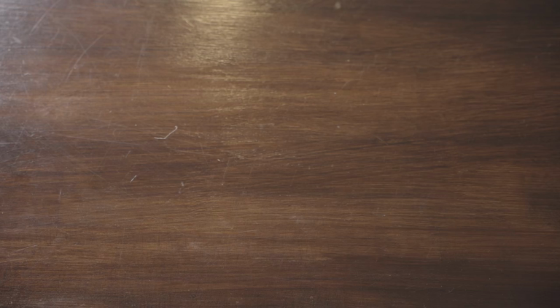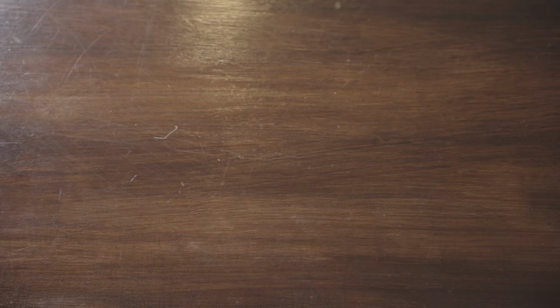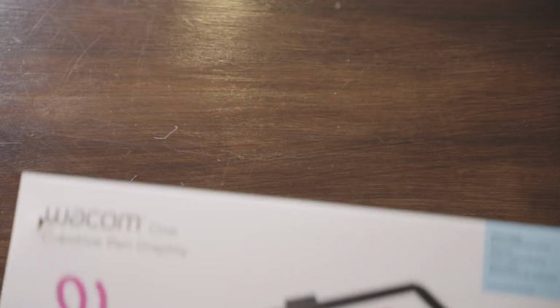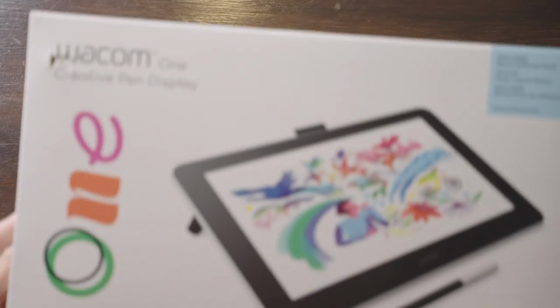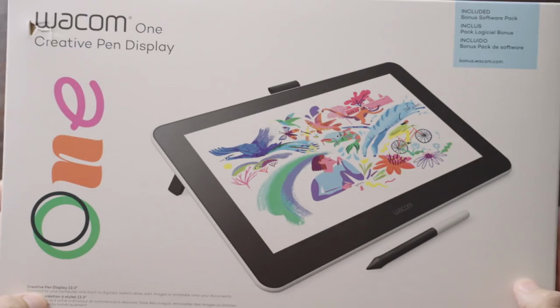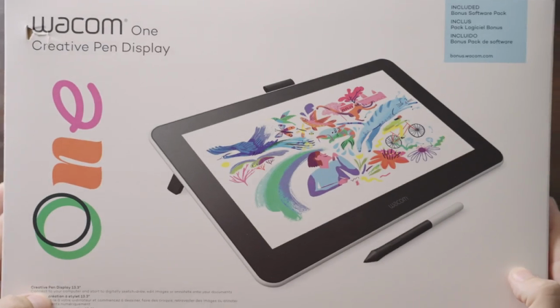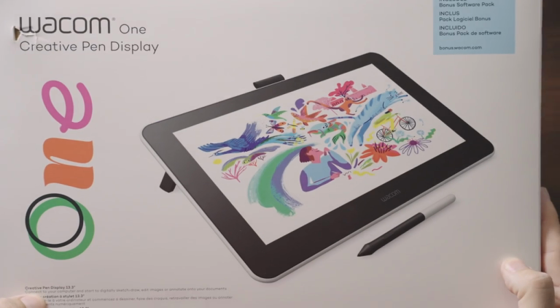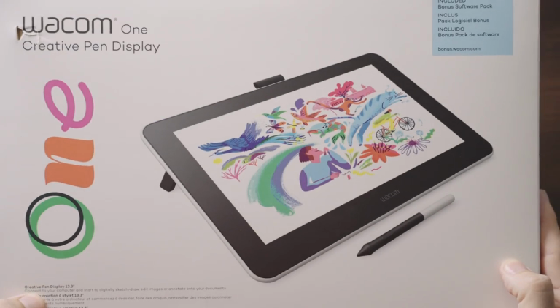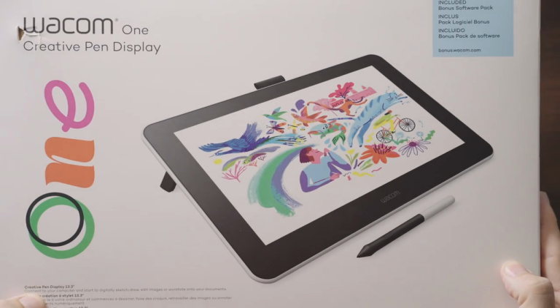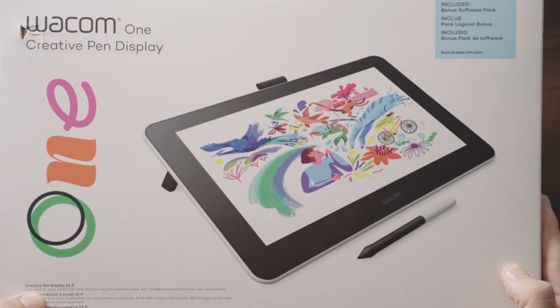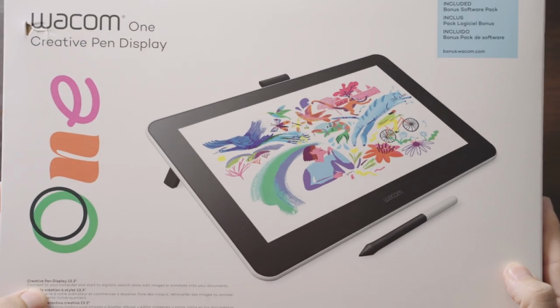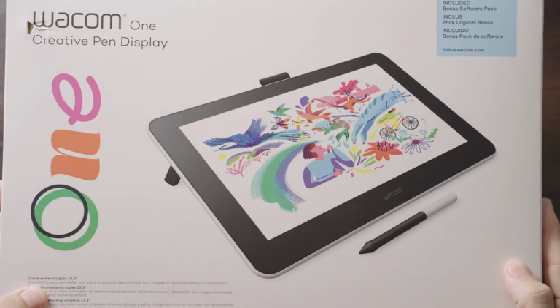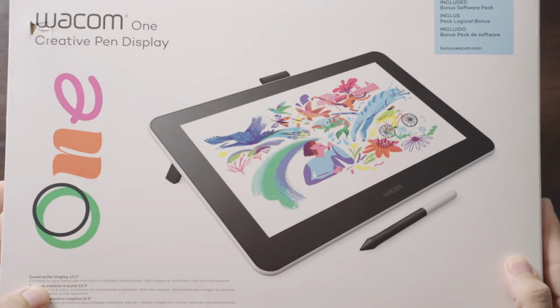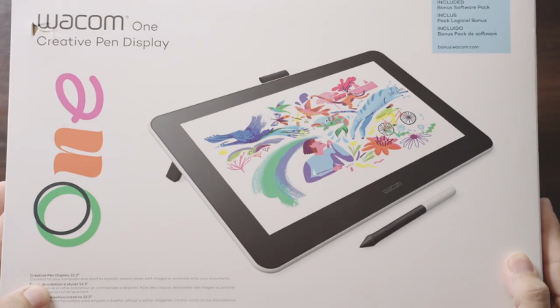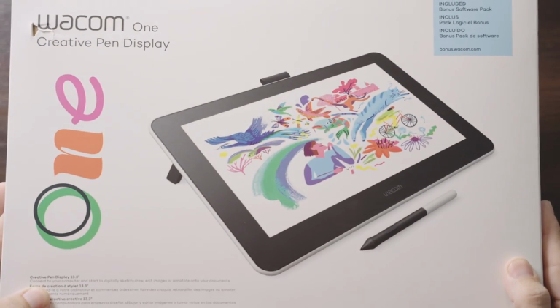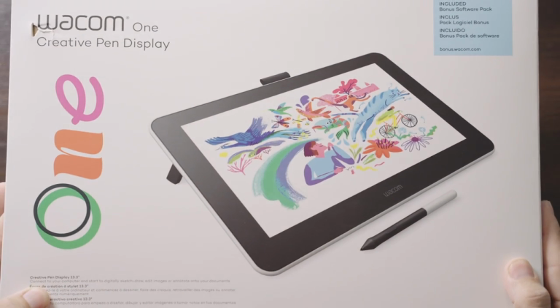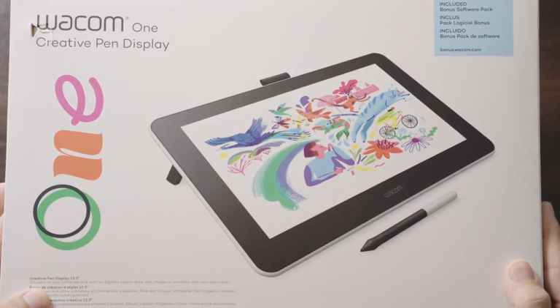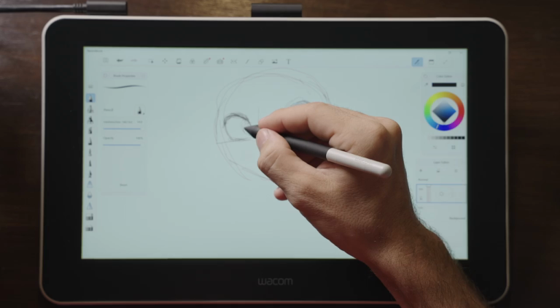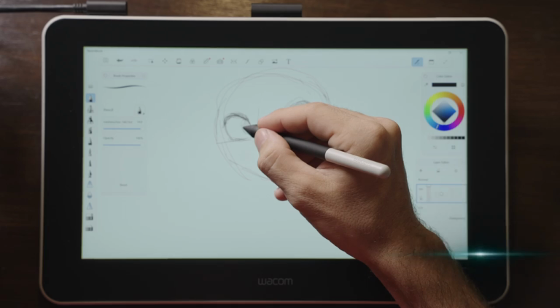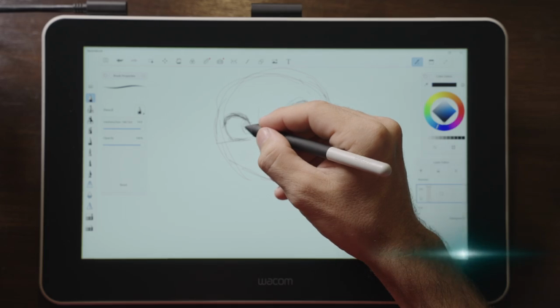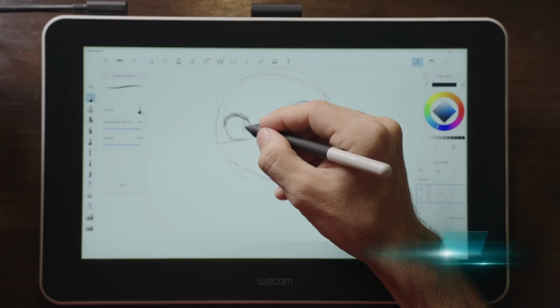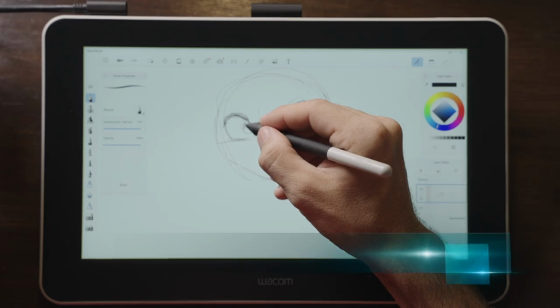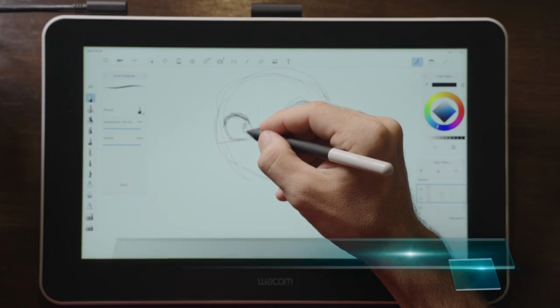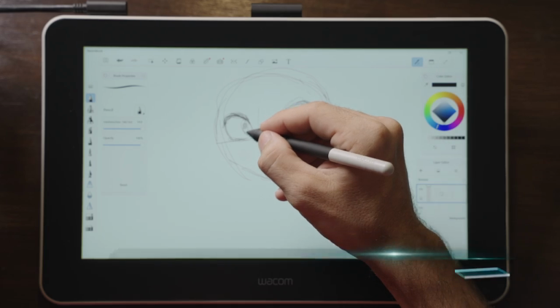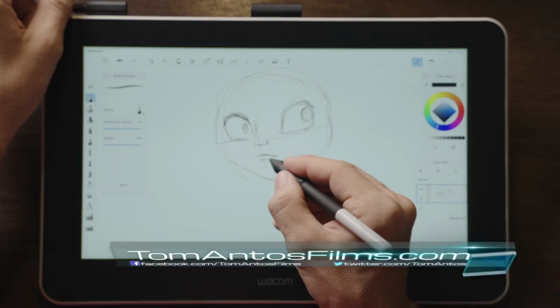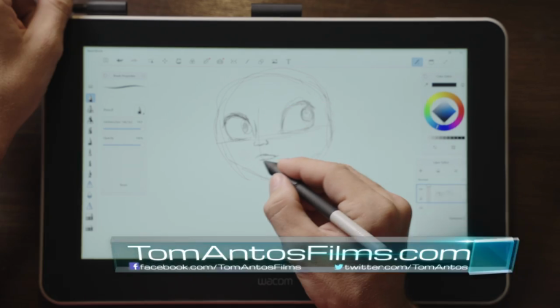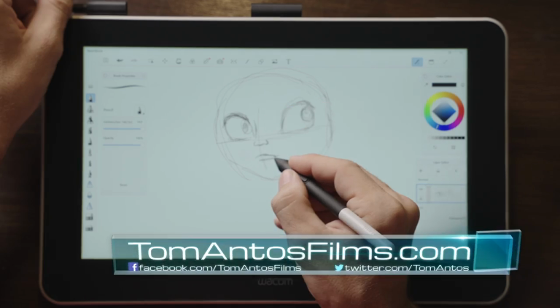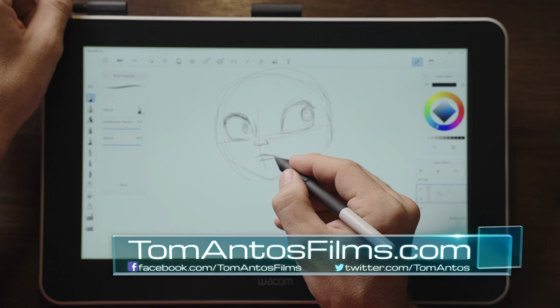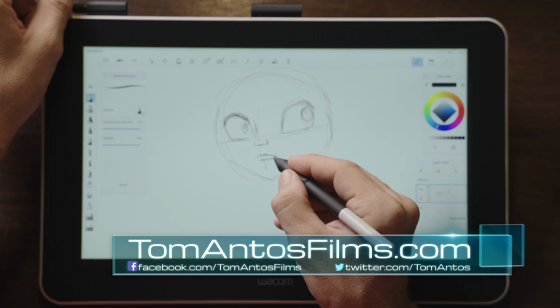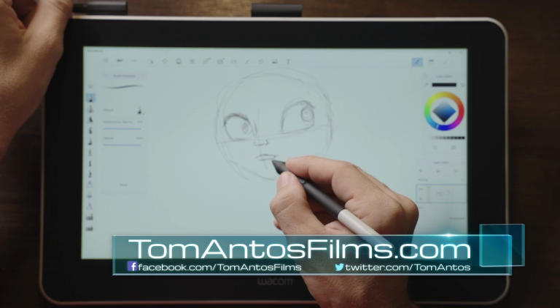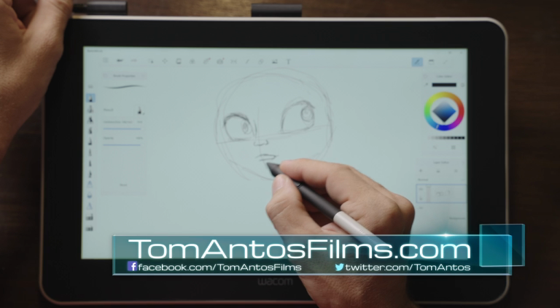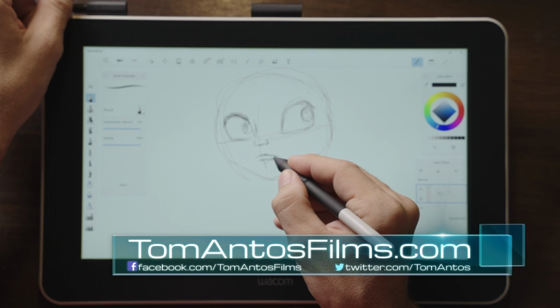Hi, today I'm going to share my experience with the Wacom One Creative Pen Display. The current price right now is $299.